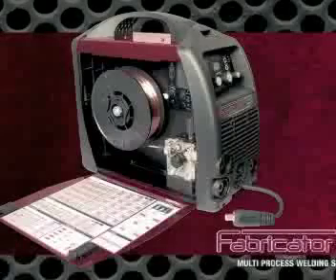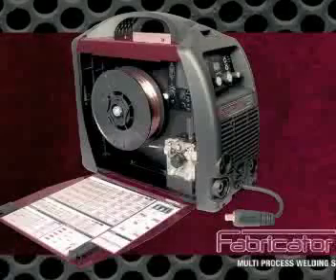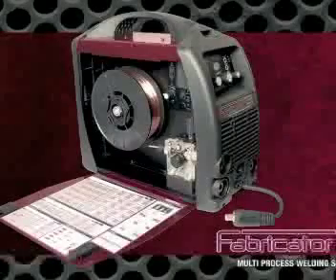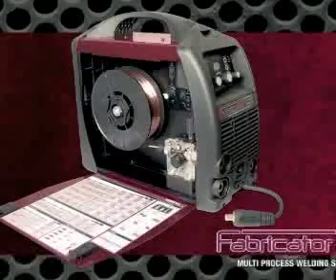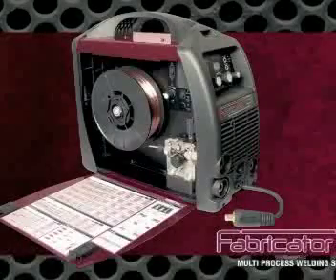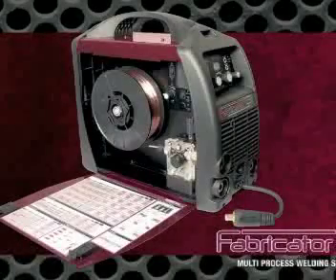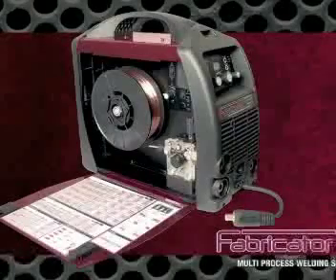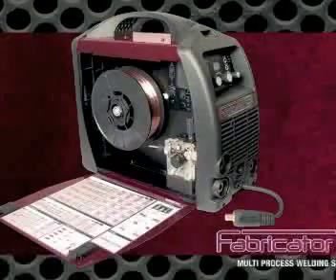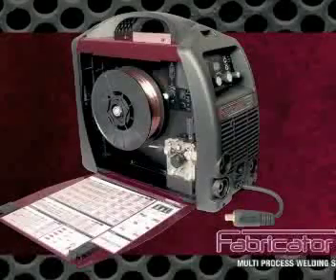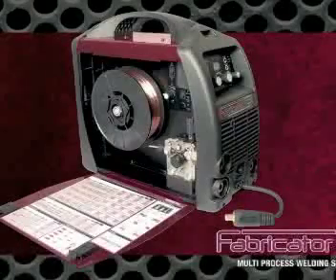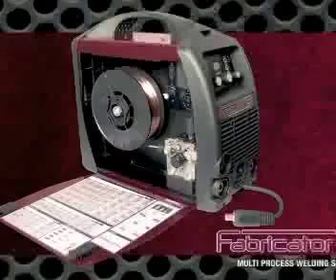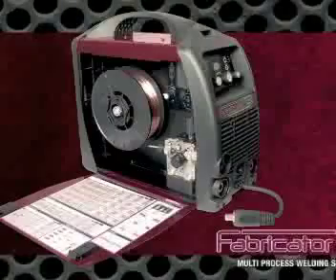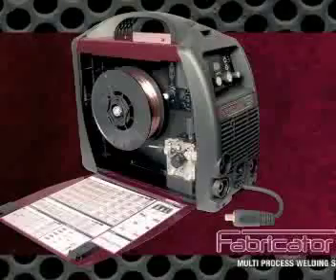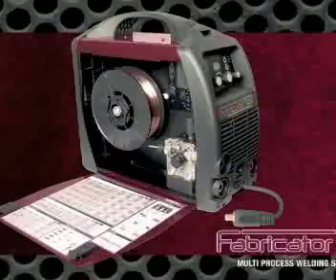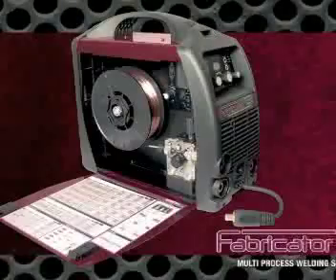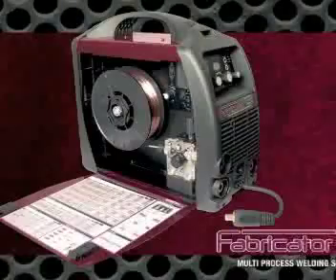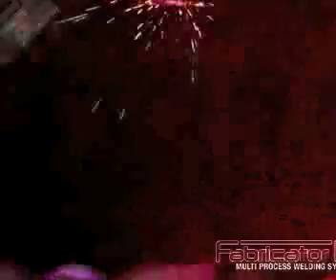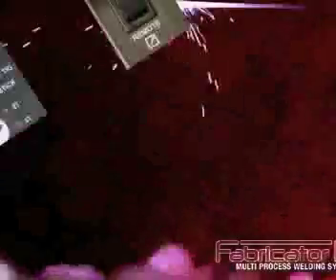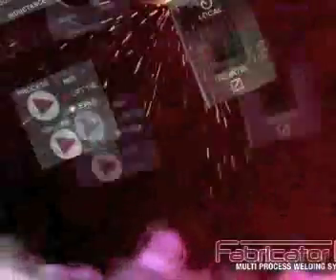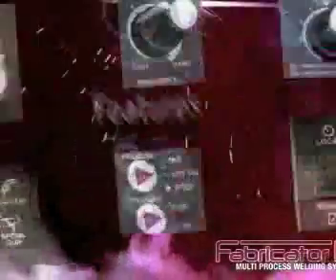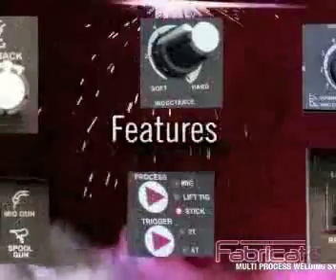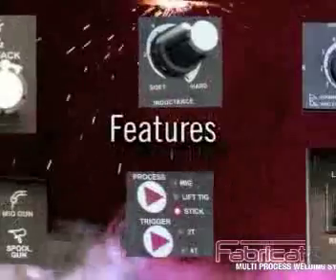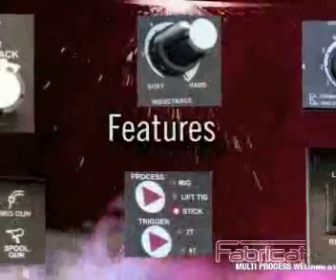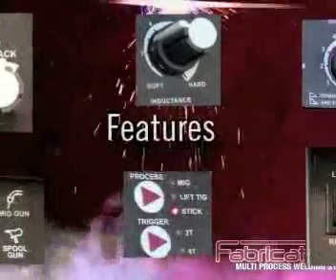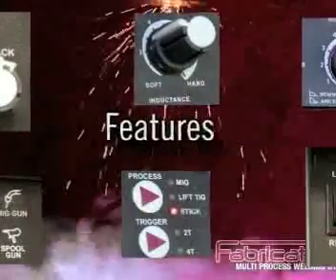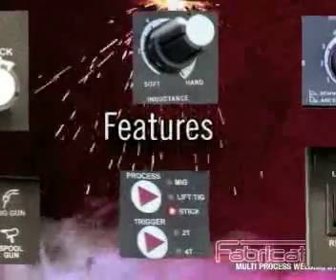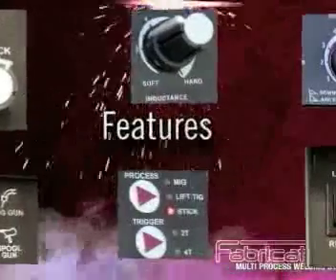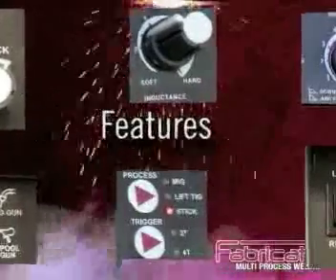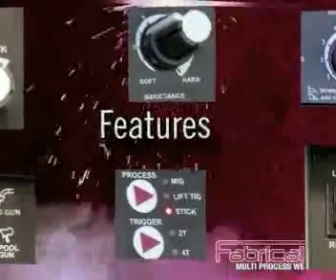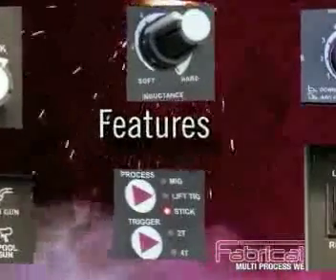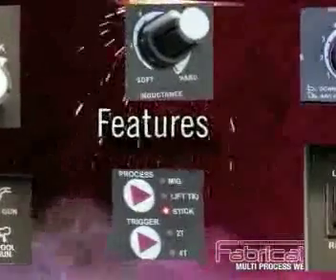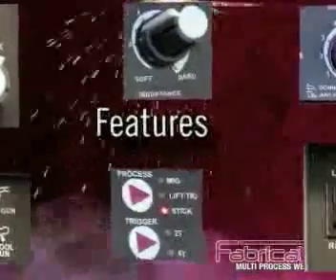ThermoArc packed the Fabricator 181i full of features, but we also made it operator friendly.